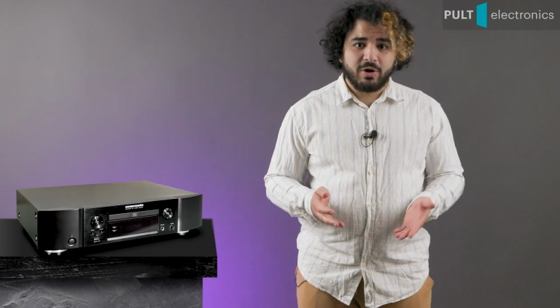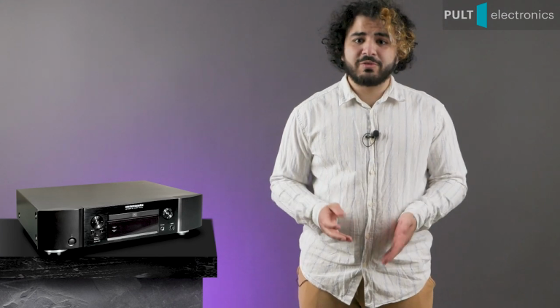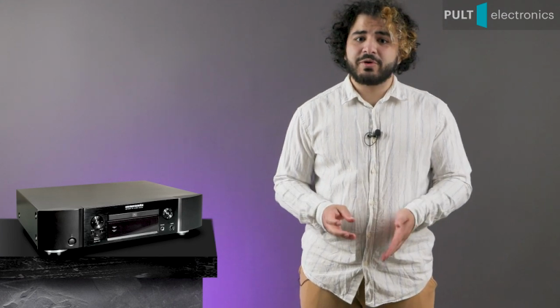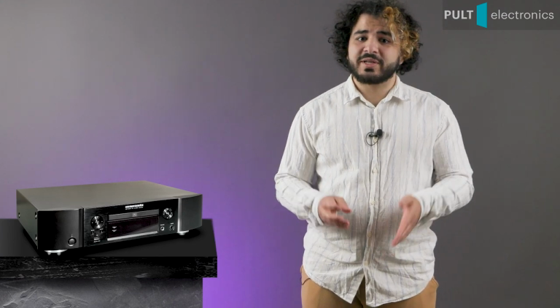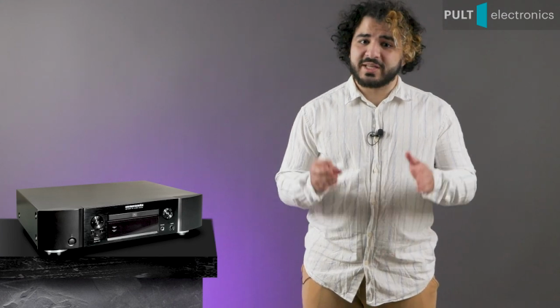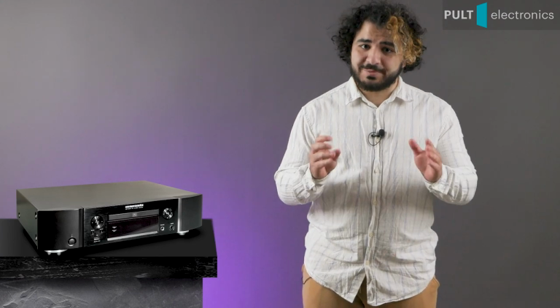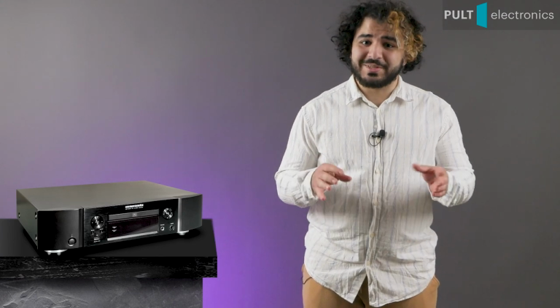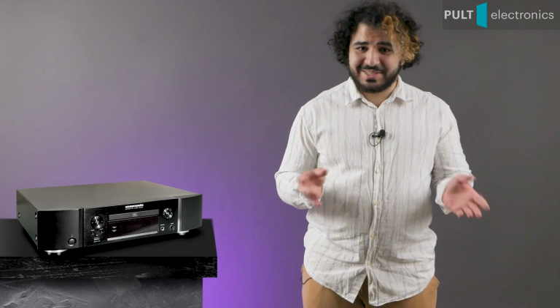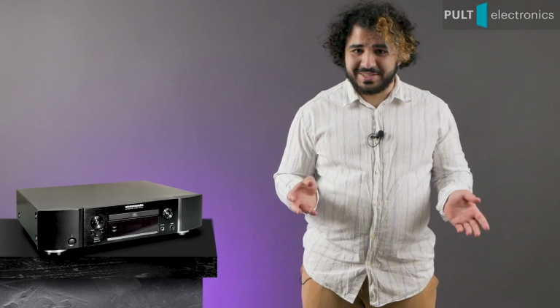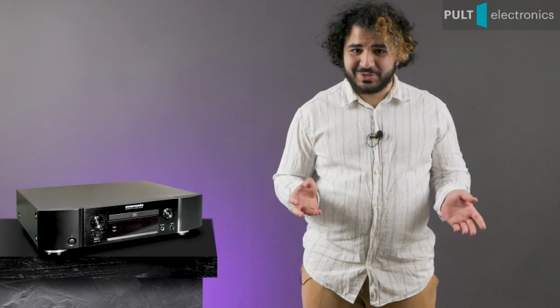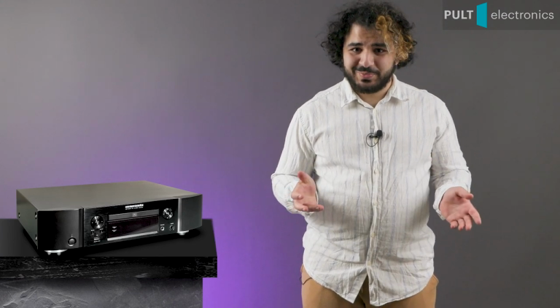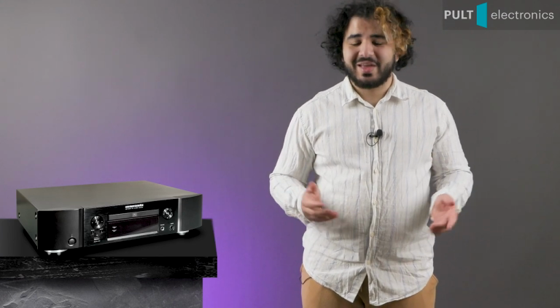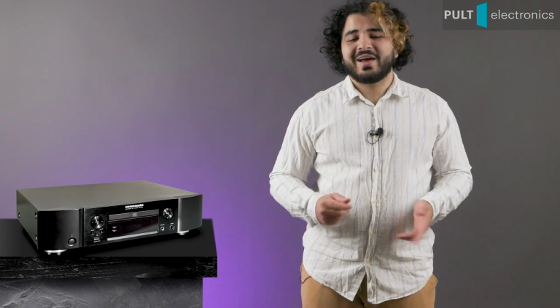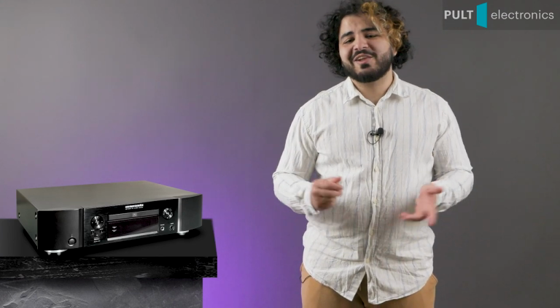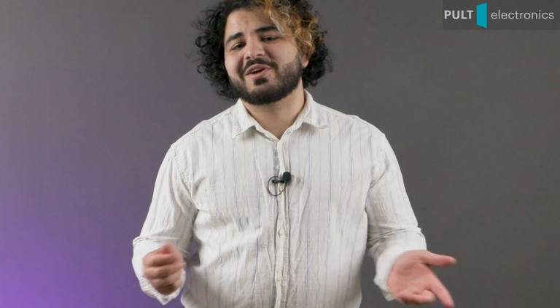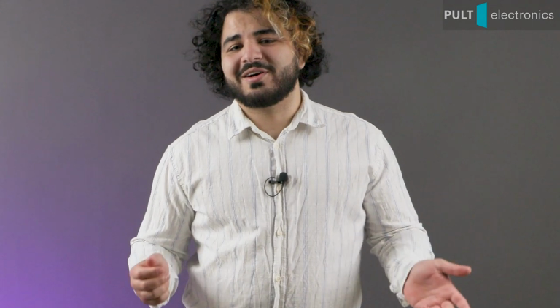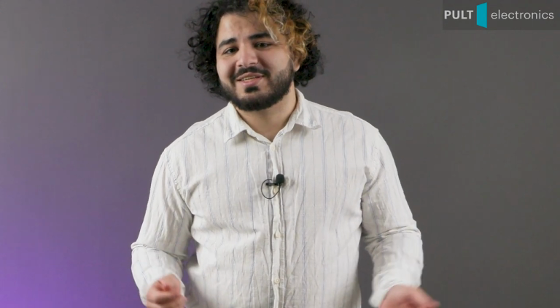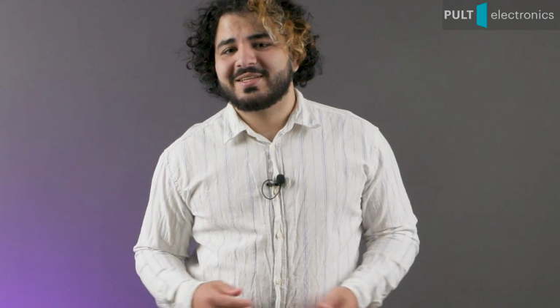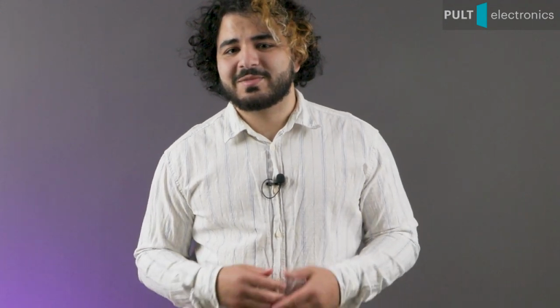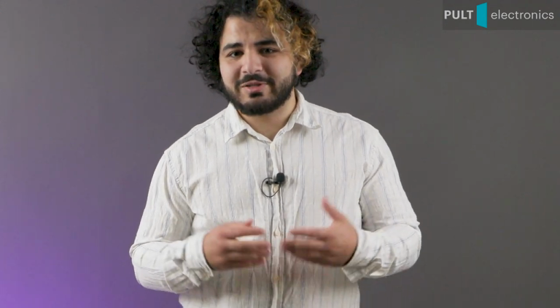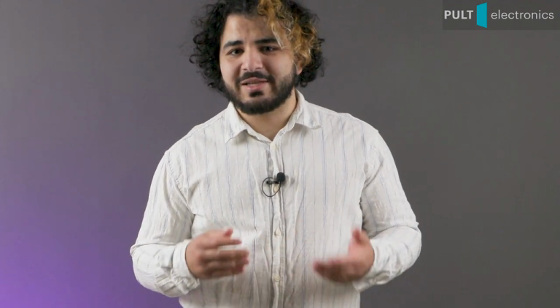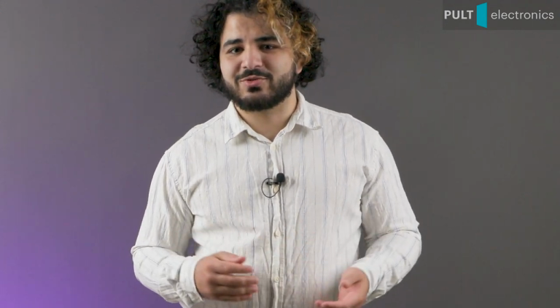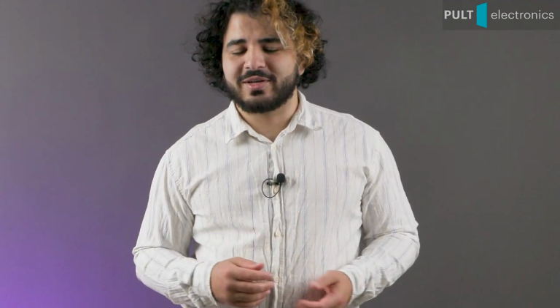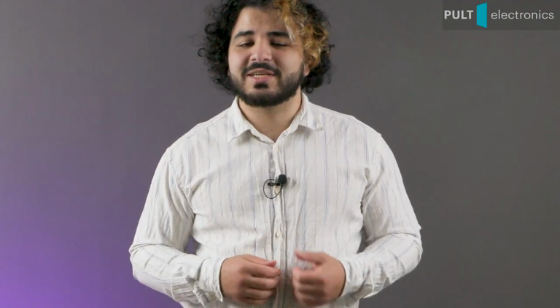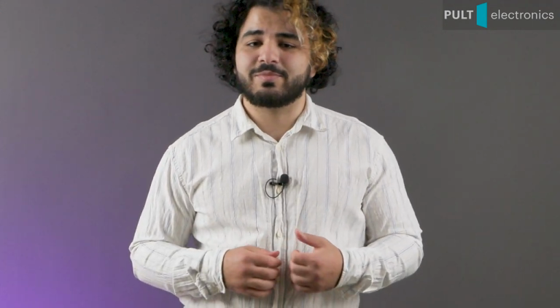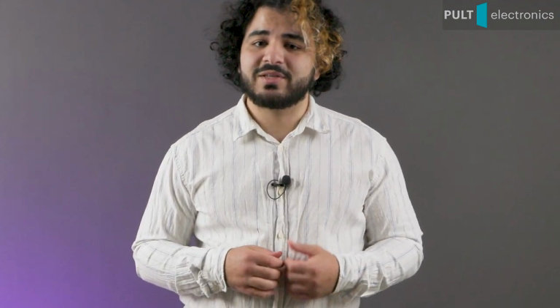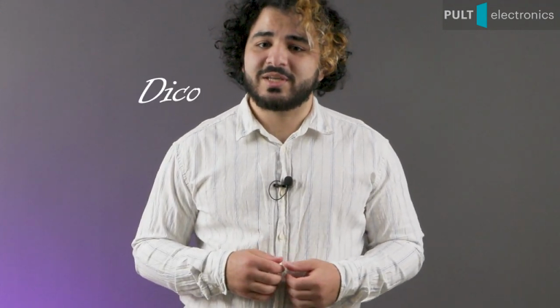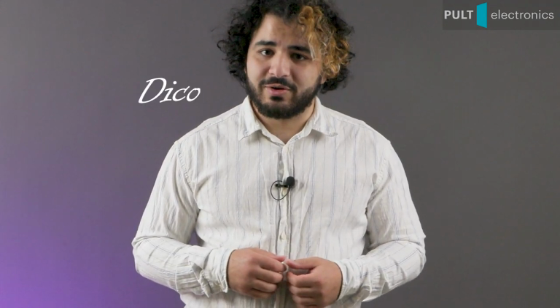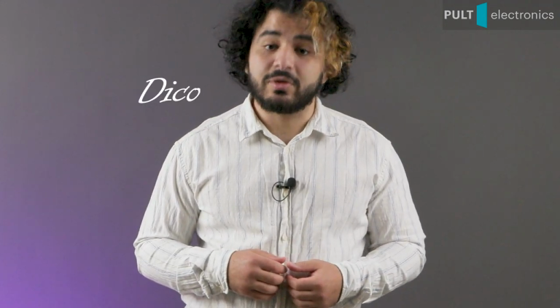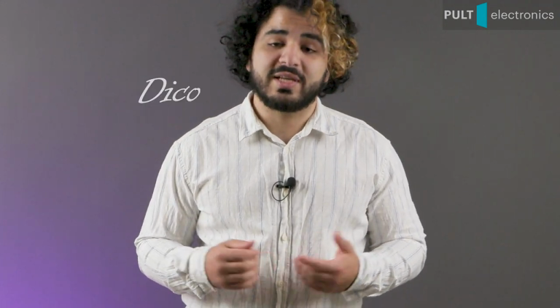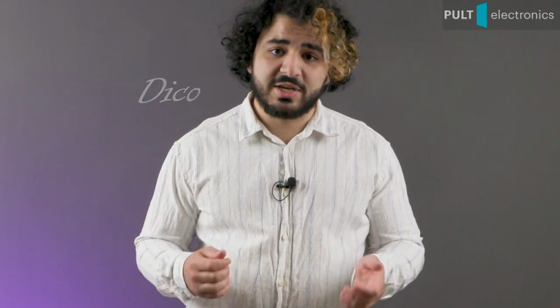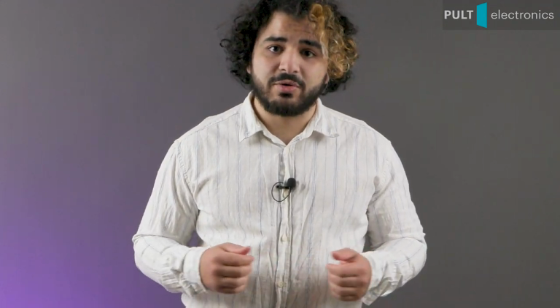Although it can spin CDs. Hello guys, this is Pult Electronics and me, Diko. Let's go!